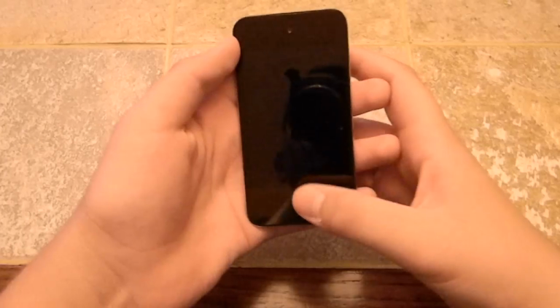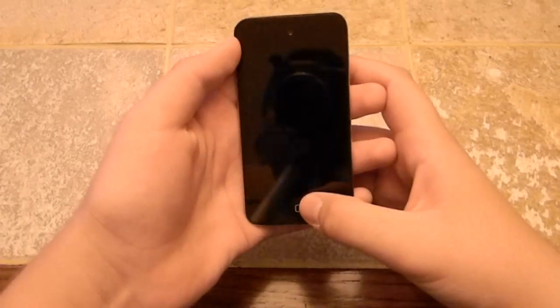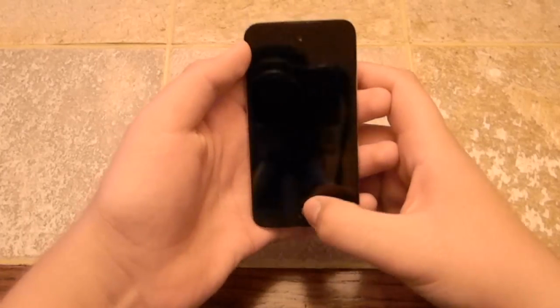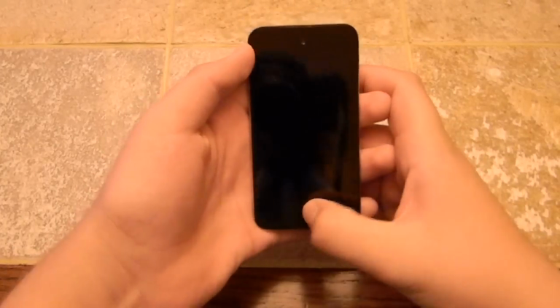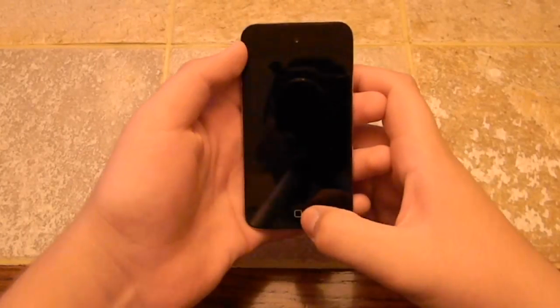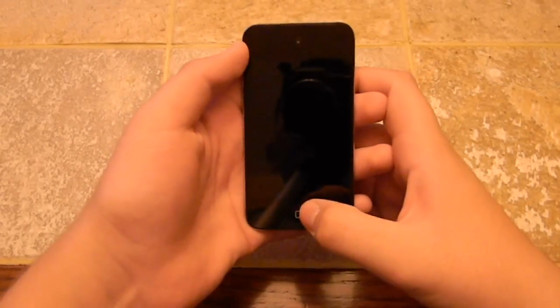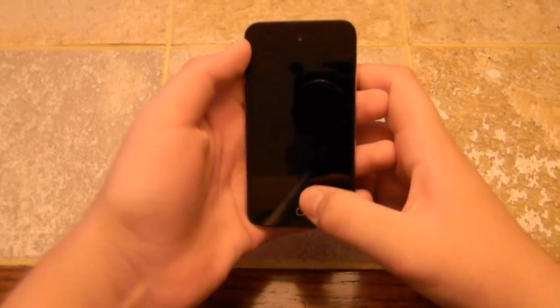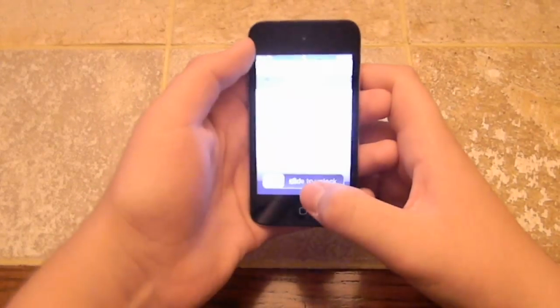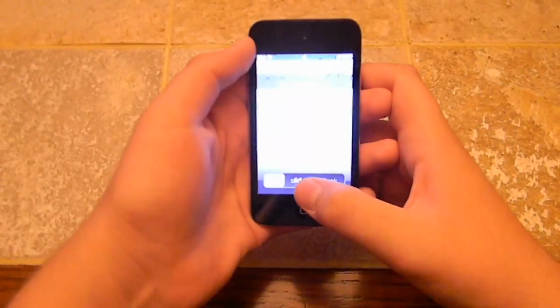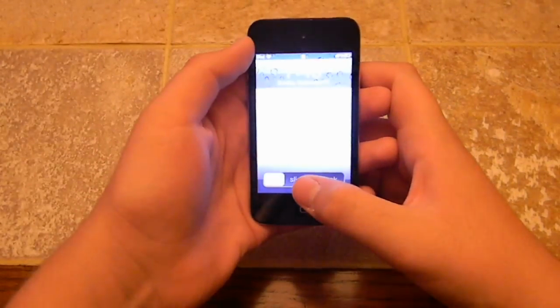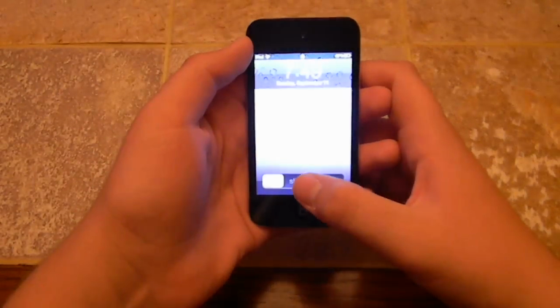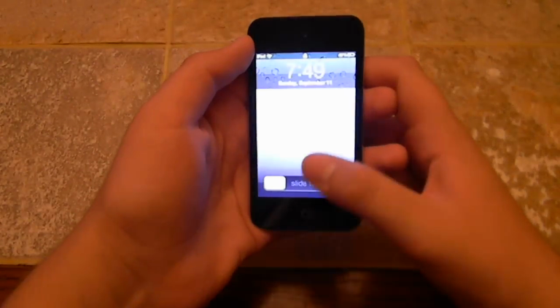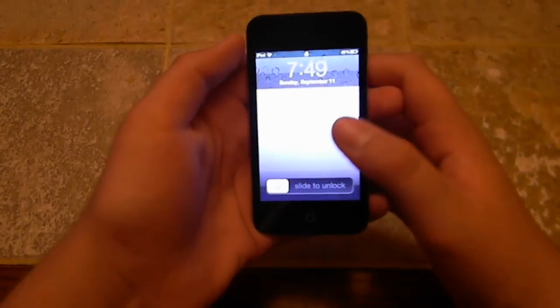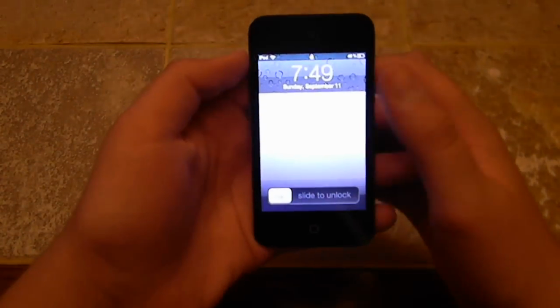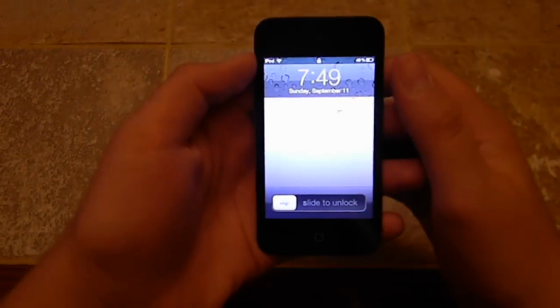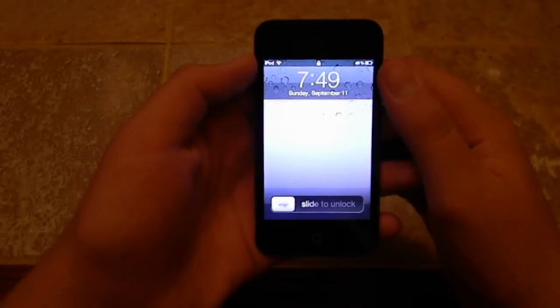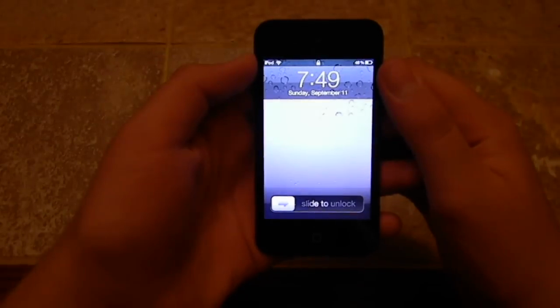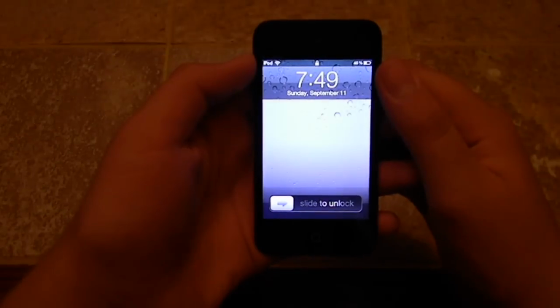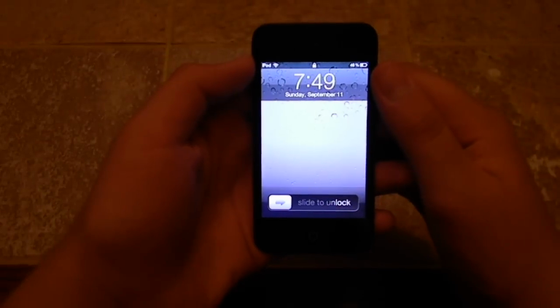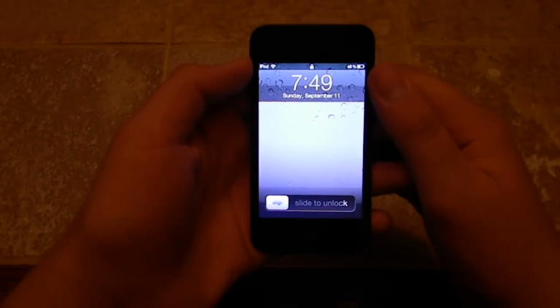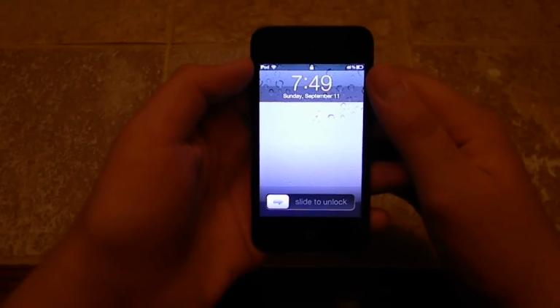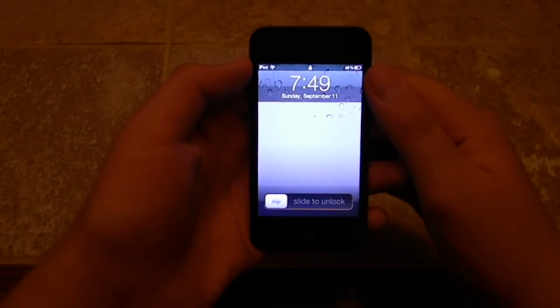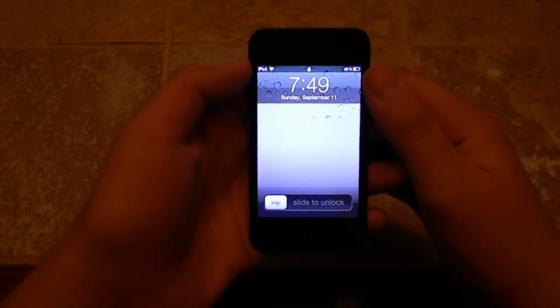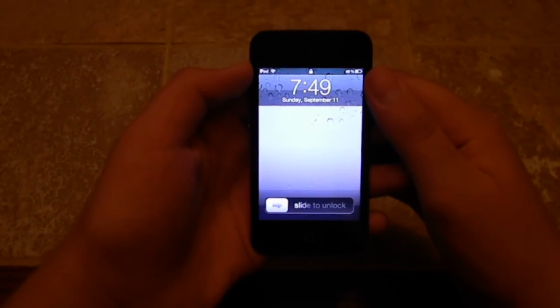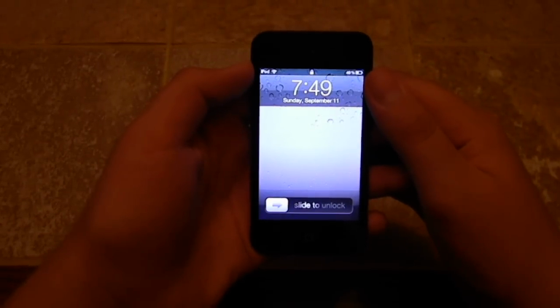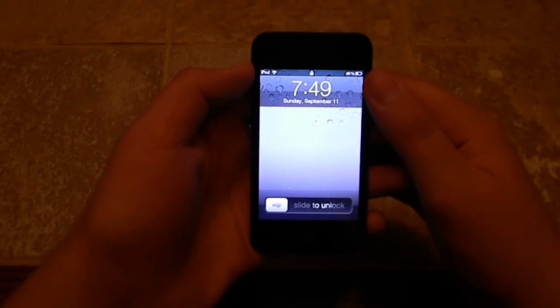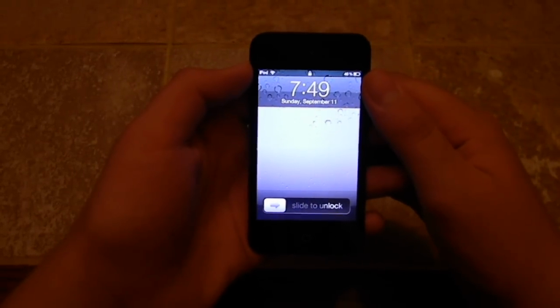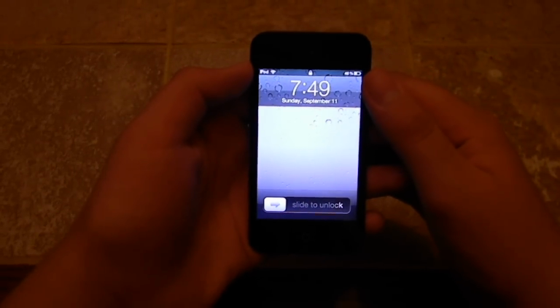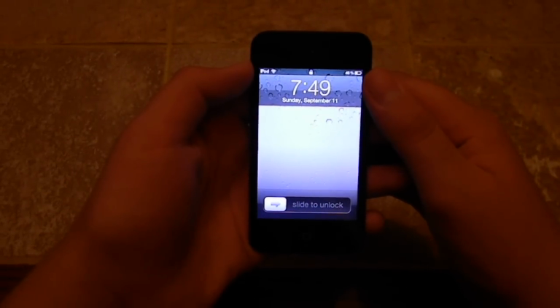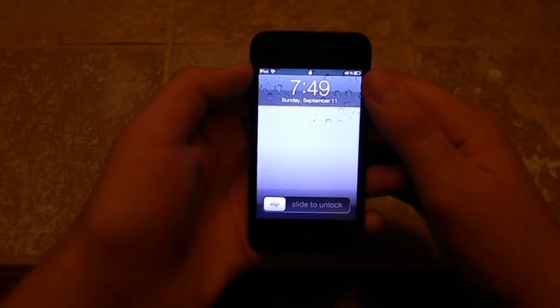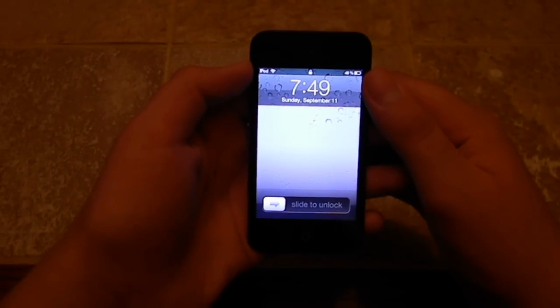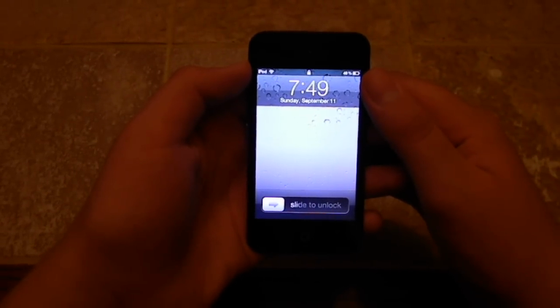Hello YouTube, I'm Noto88 here with a video showing you the new iOS 5 Beta 7.